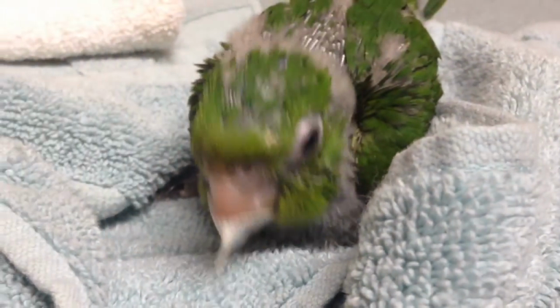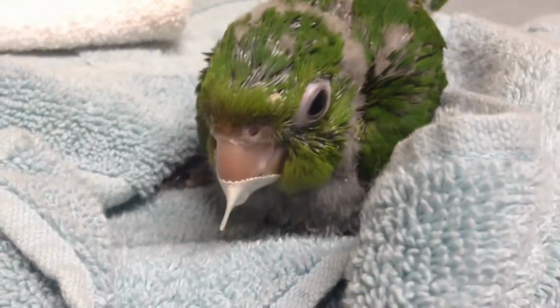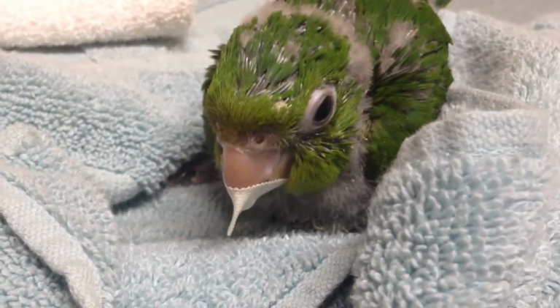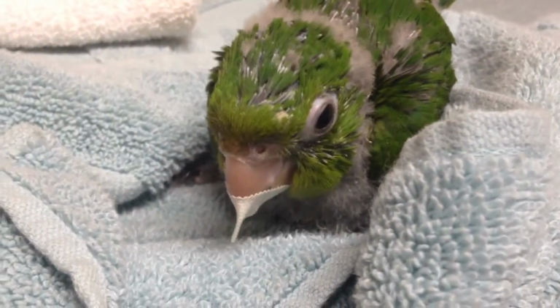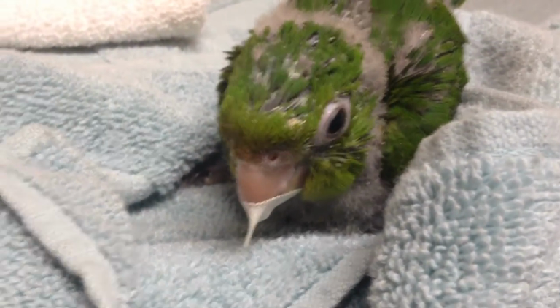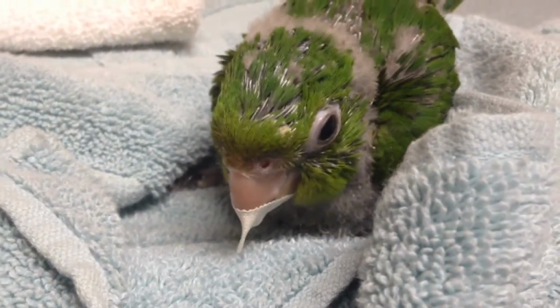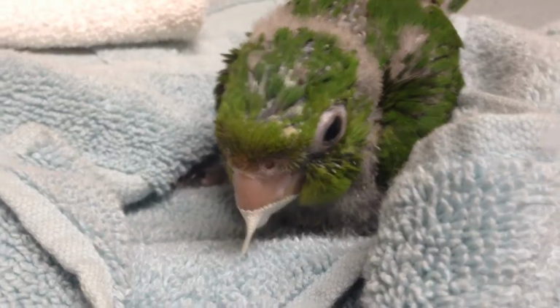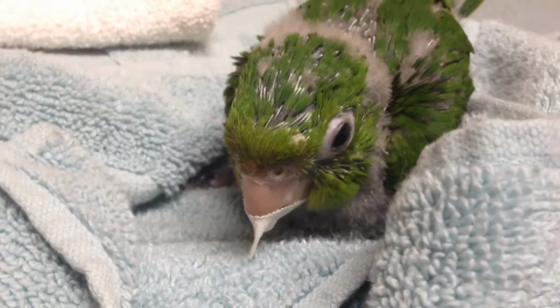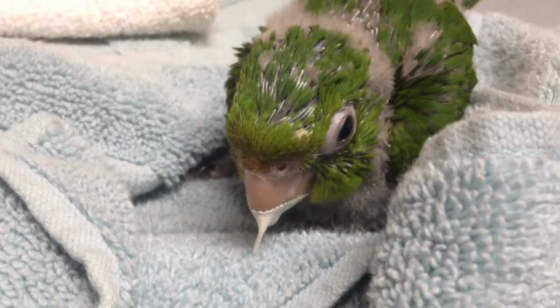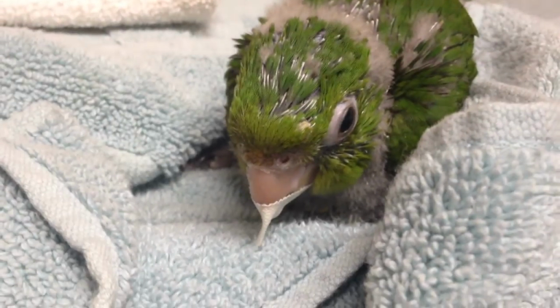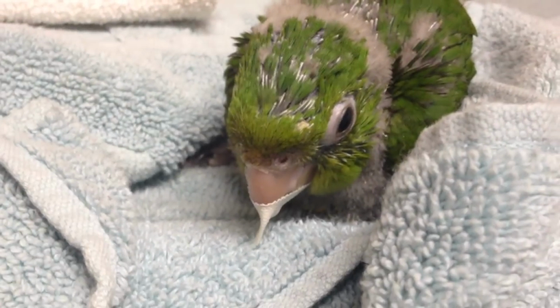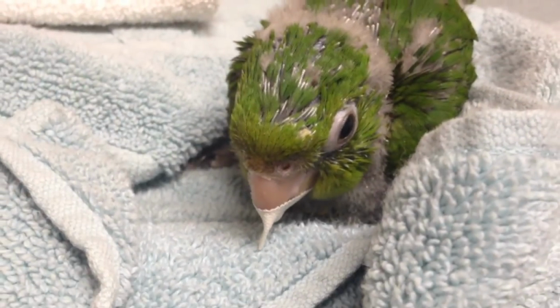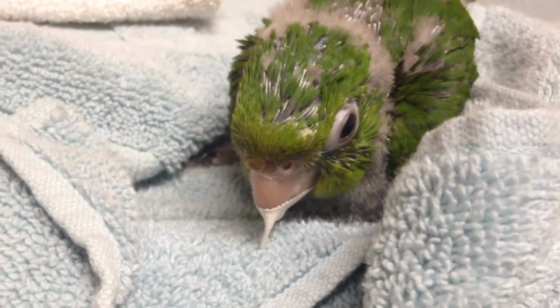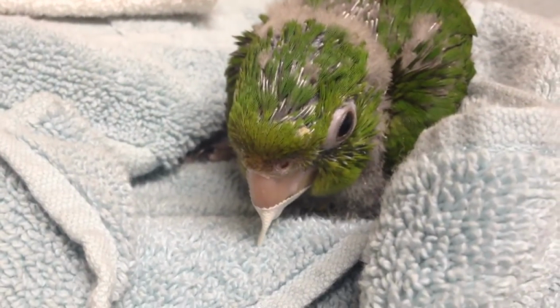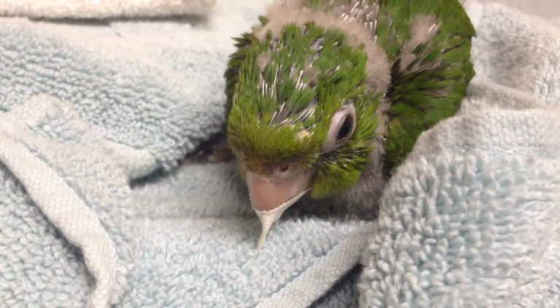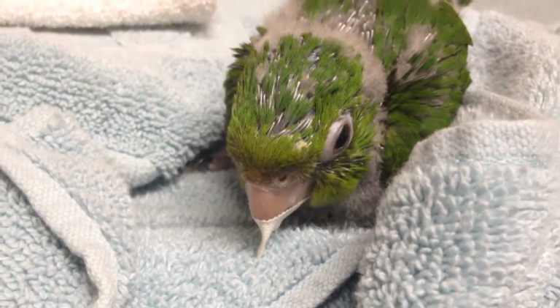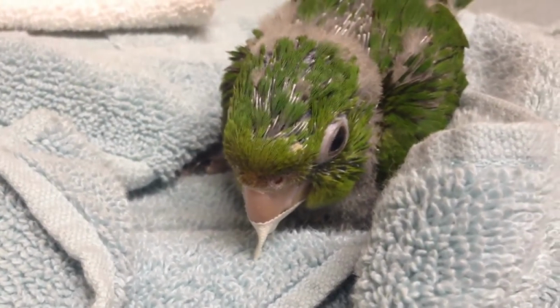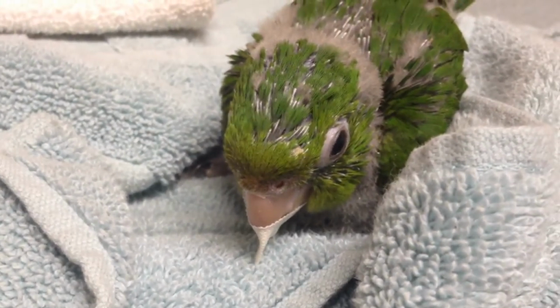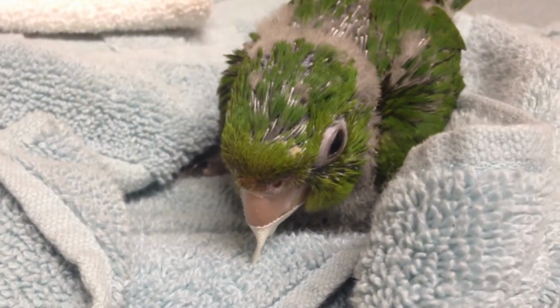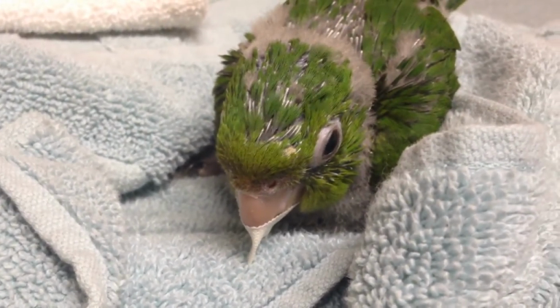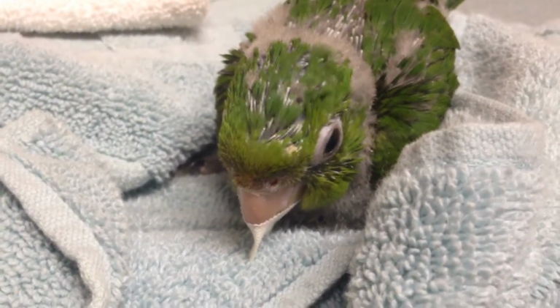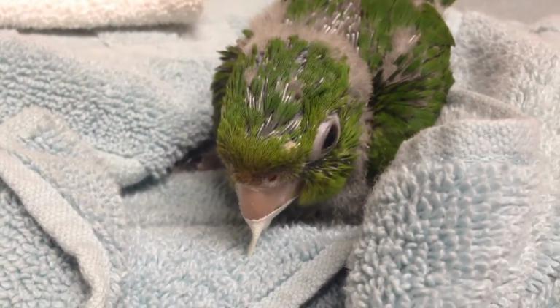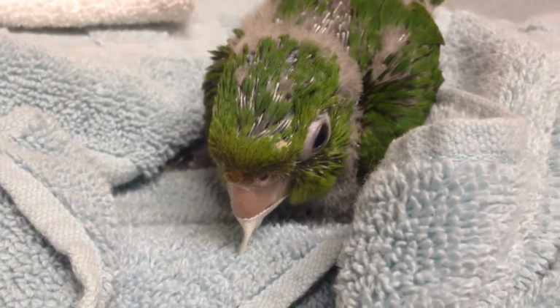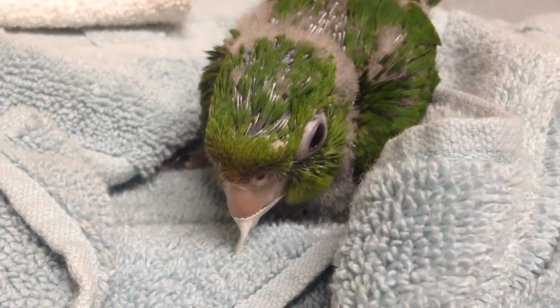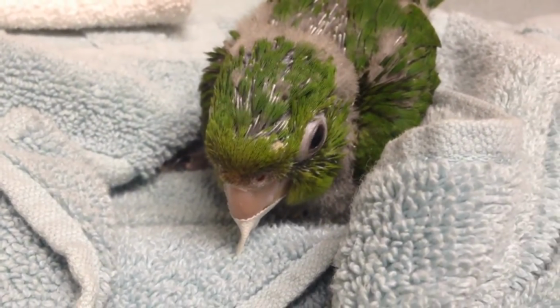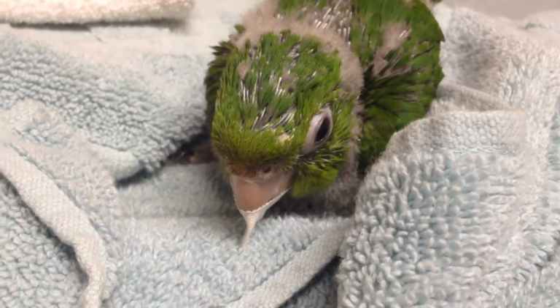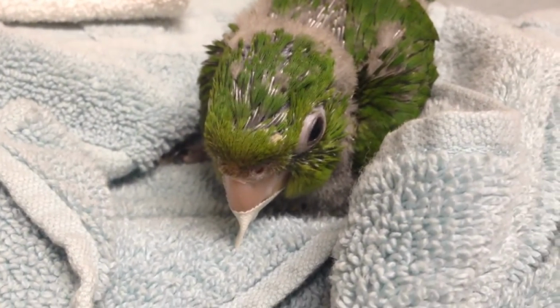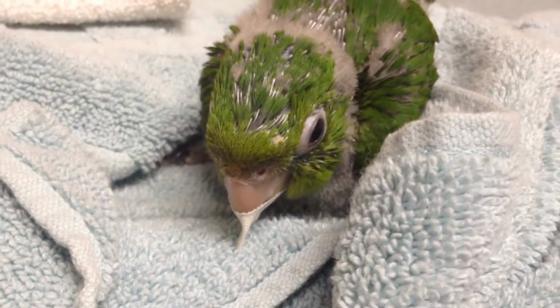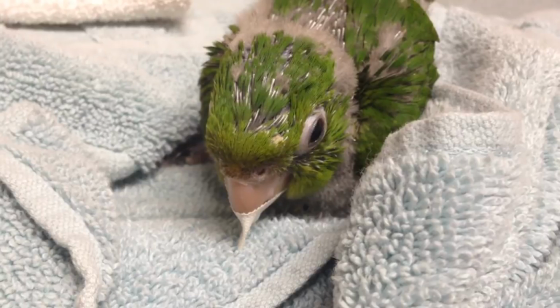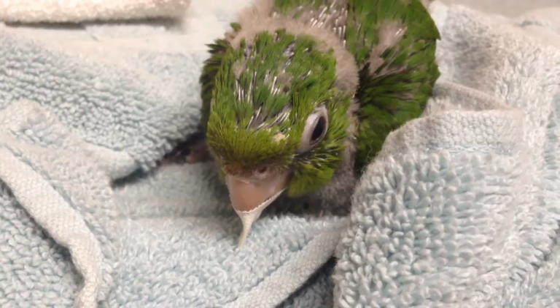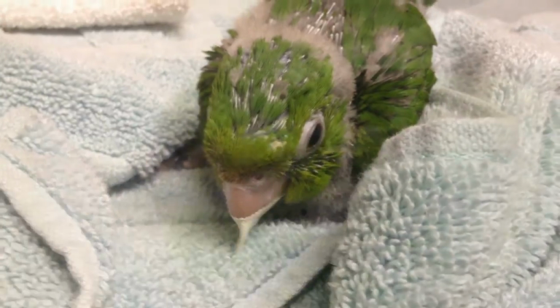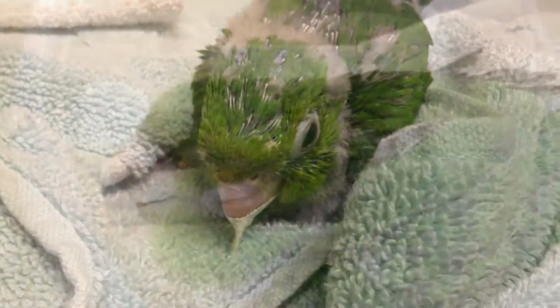Save Mom some money, save the bird some stress, and hopefully it will be well. Maybe the next set of videos on this bird will show him with a normal beak.